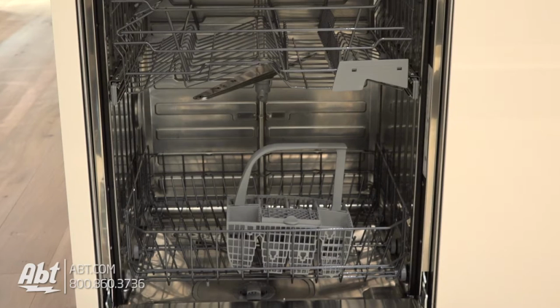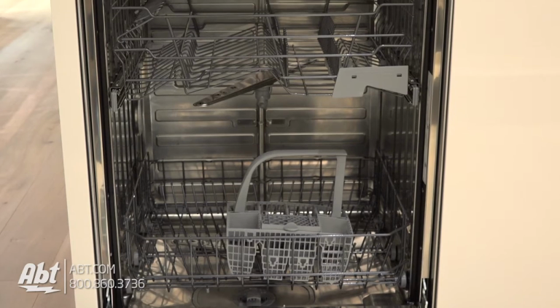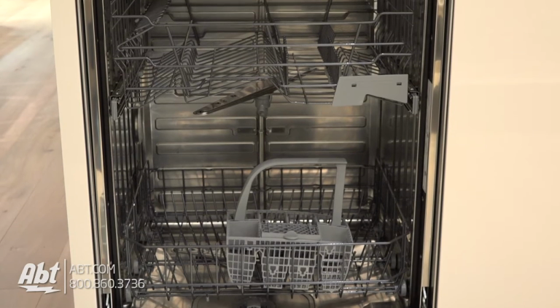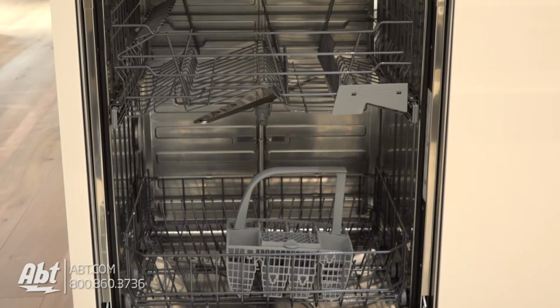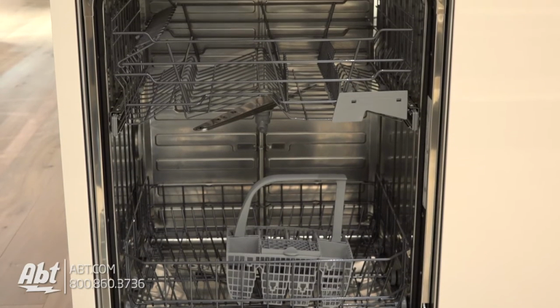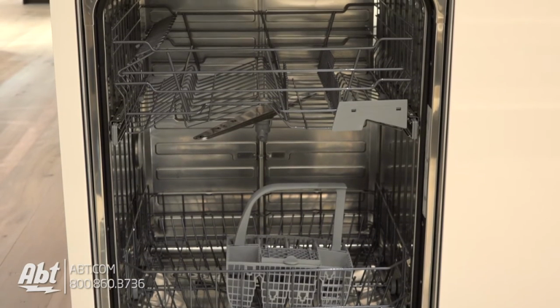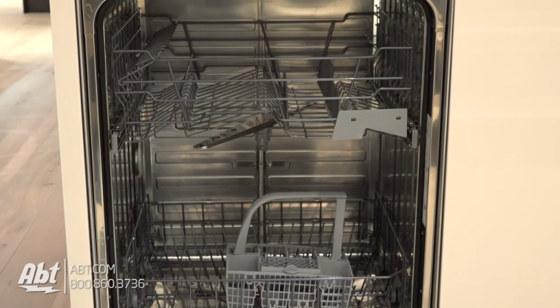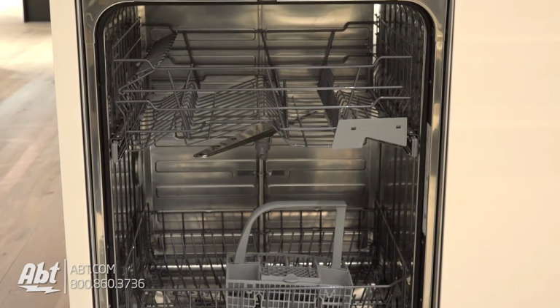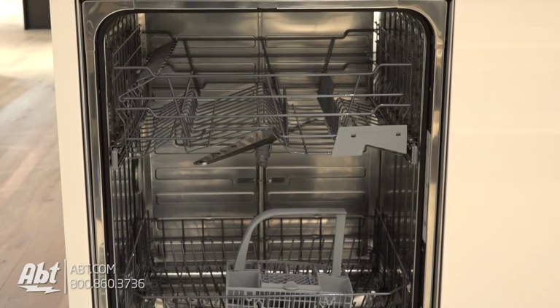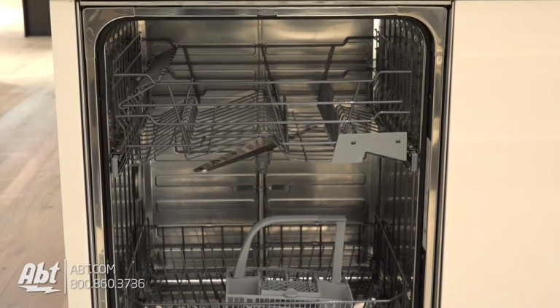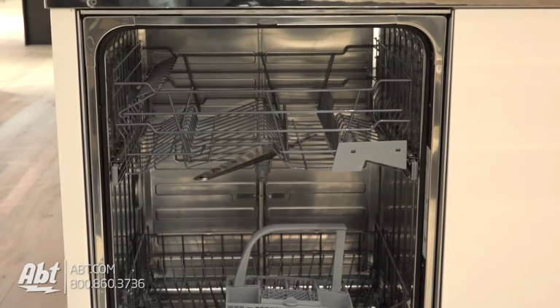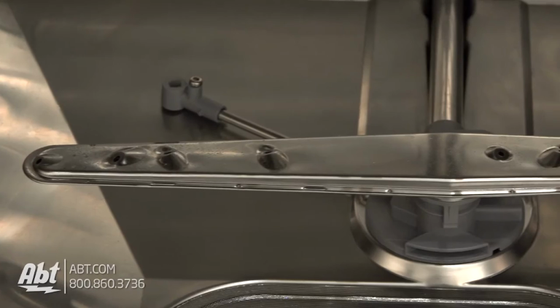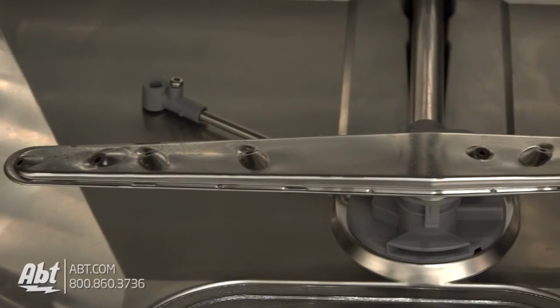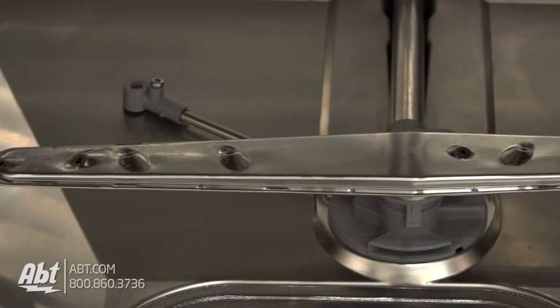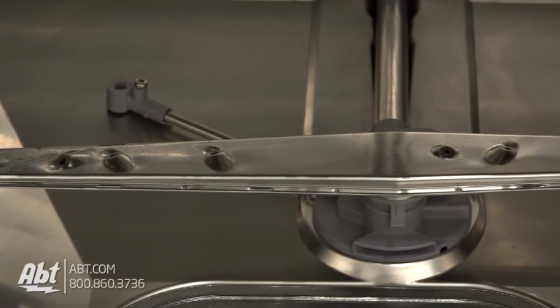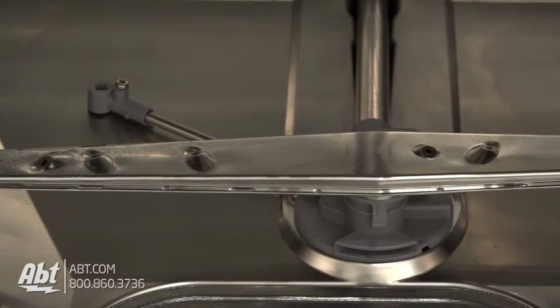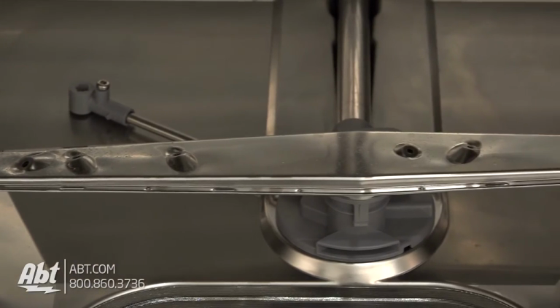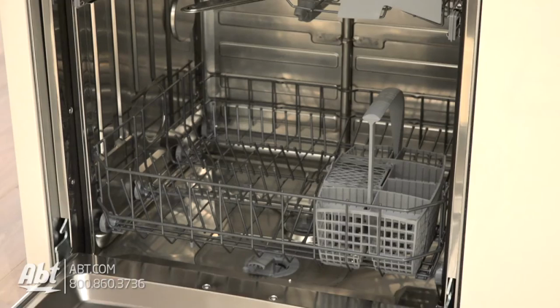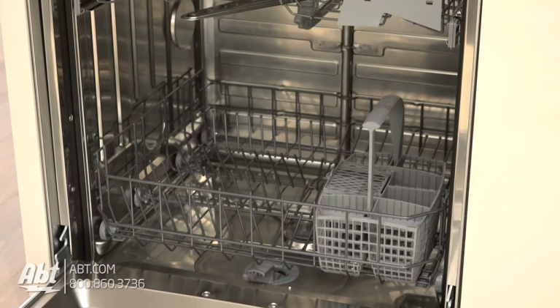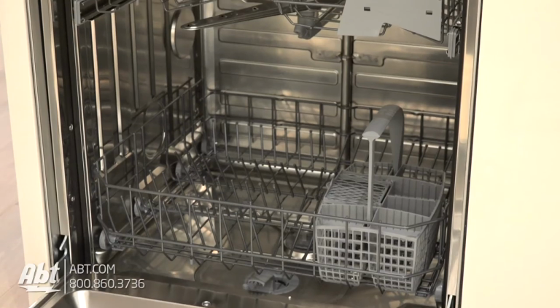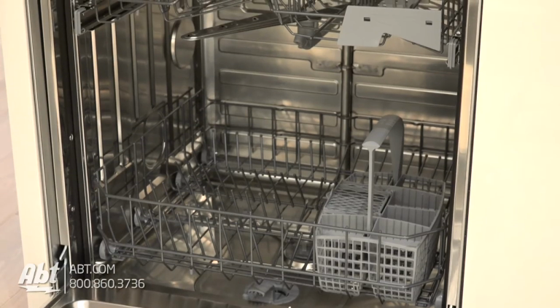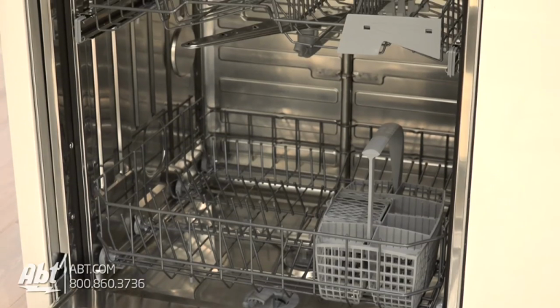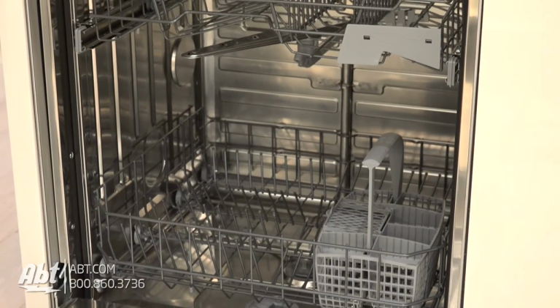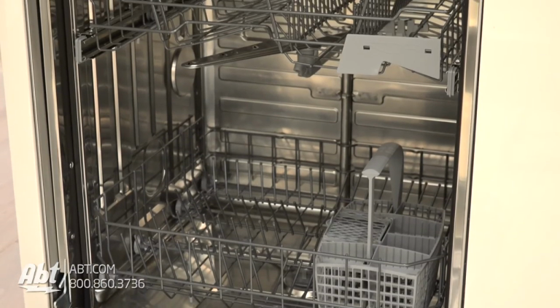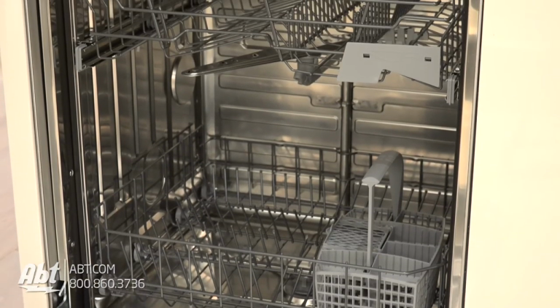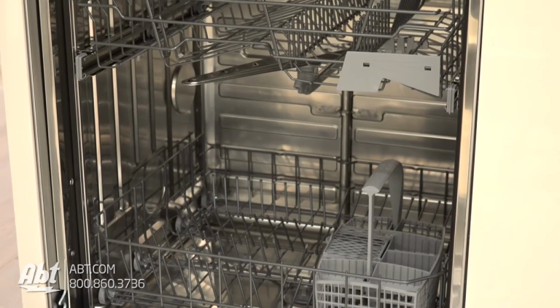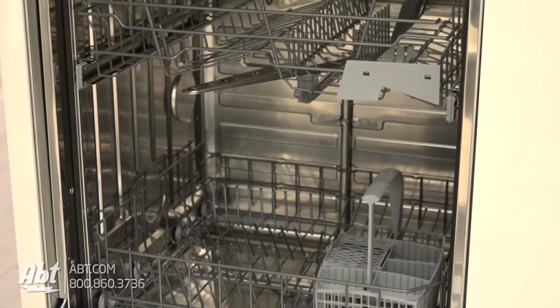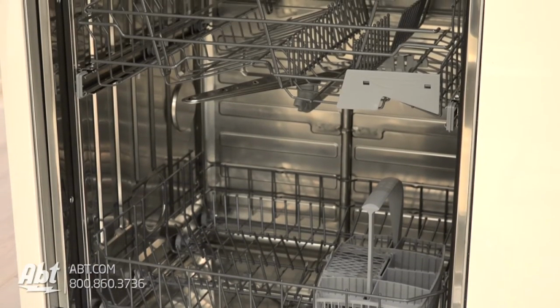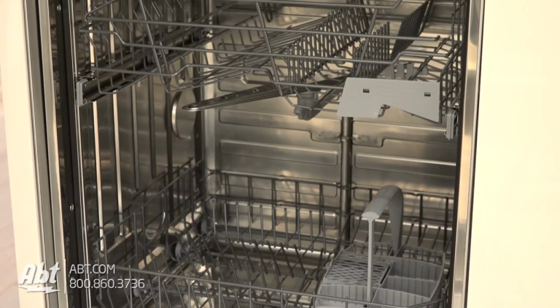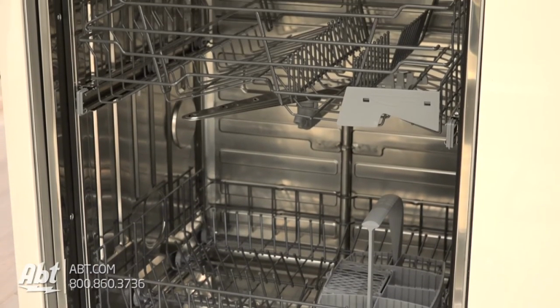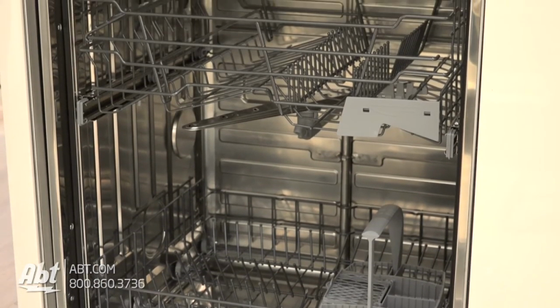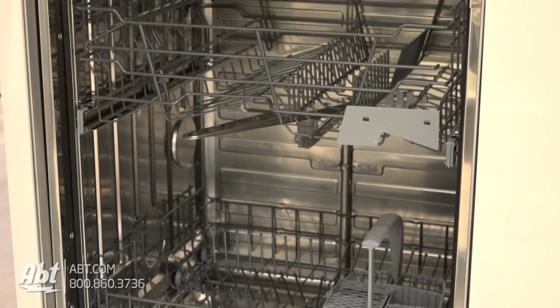The inside features 7 wash zones with stainless wash arms and a stainless tub that can accommodate up to 14 place settings.